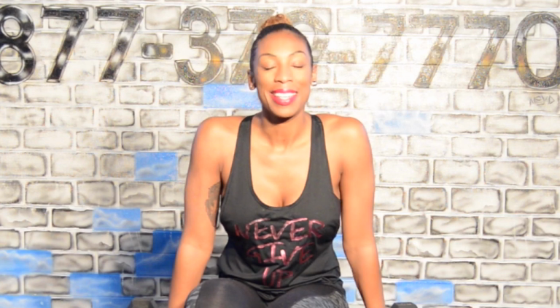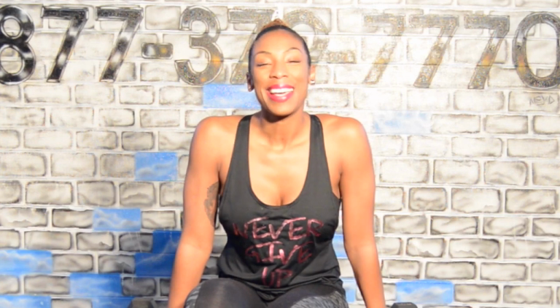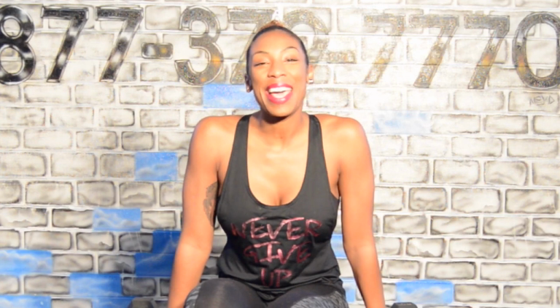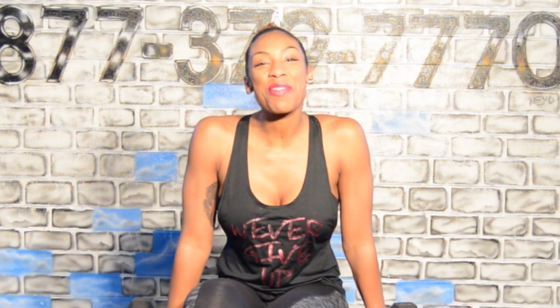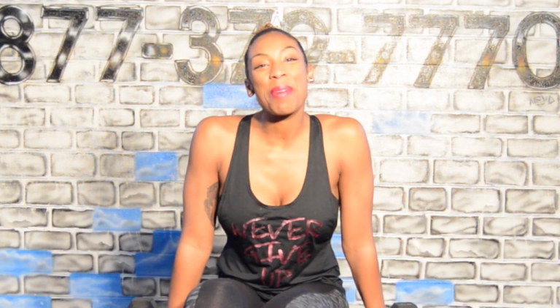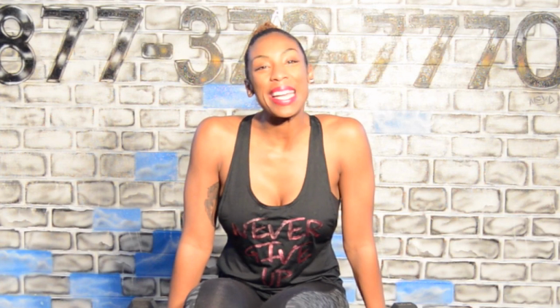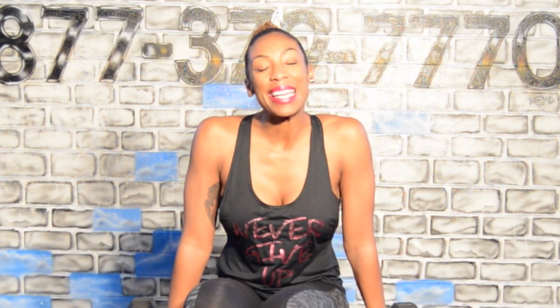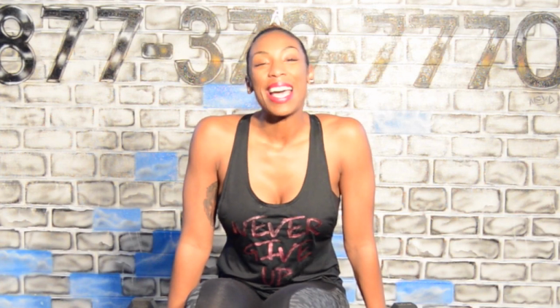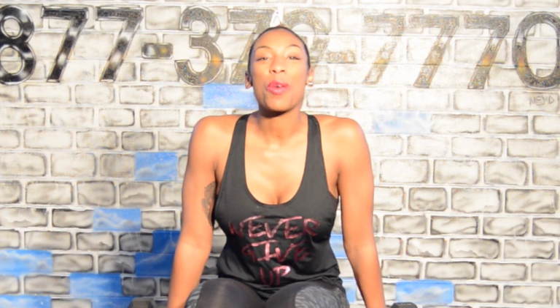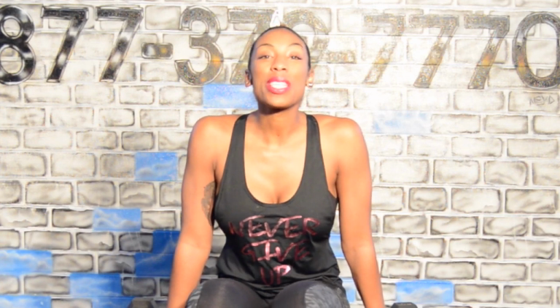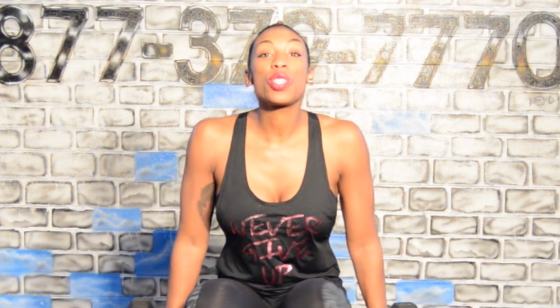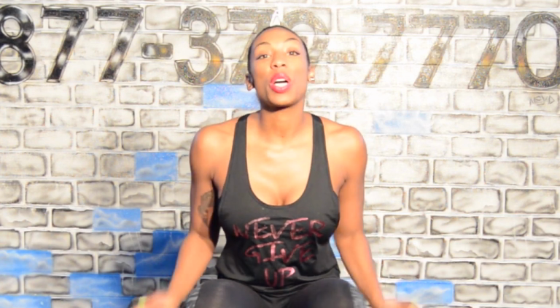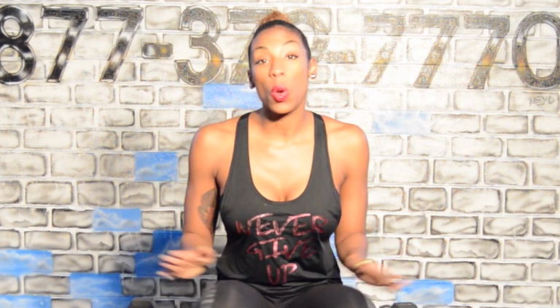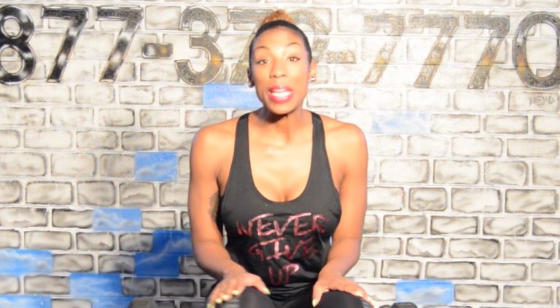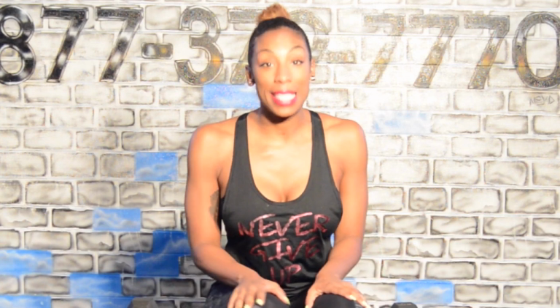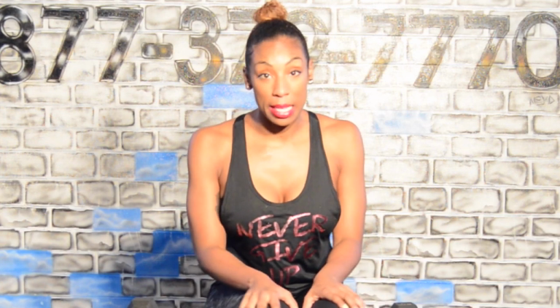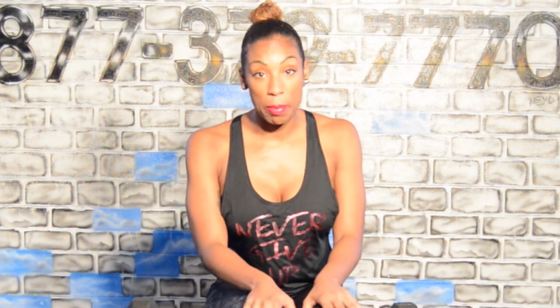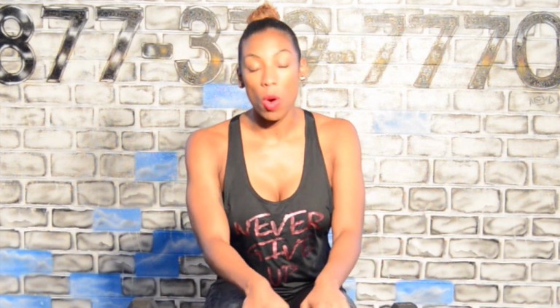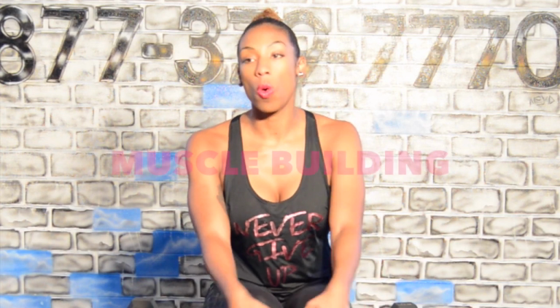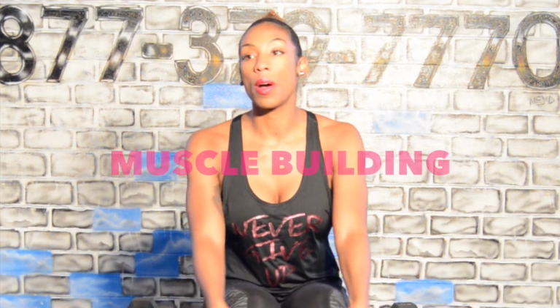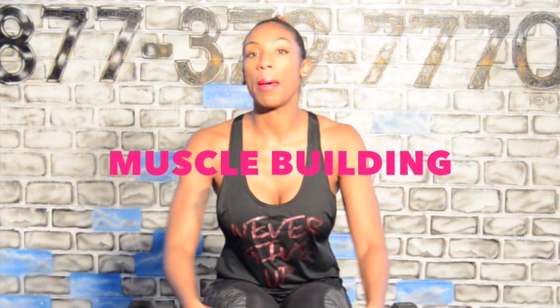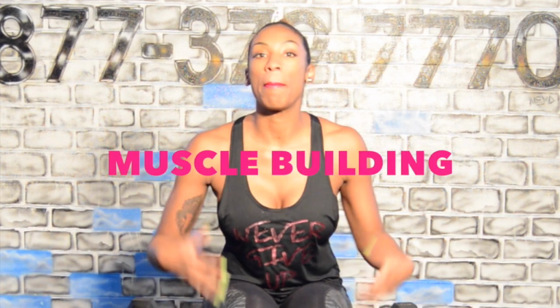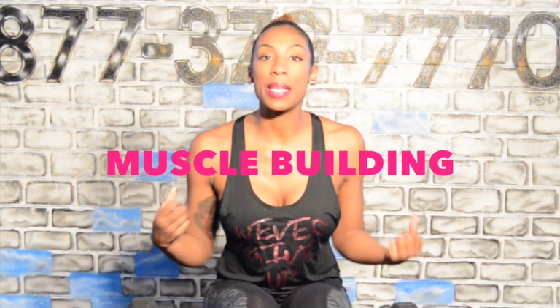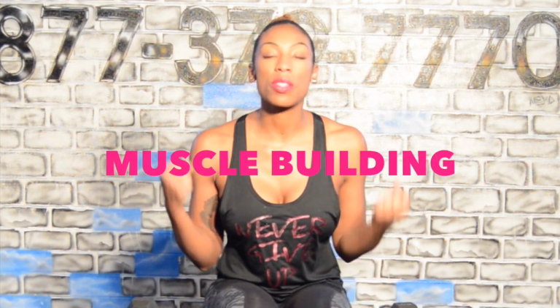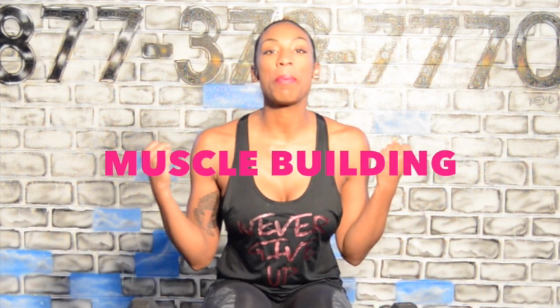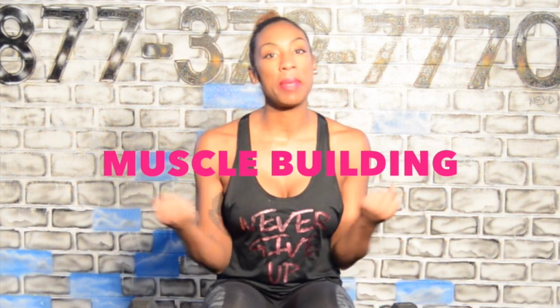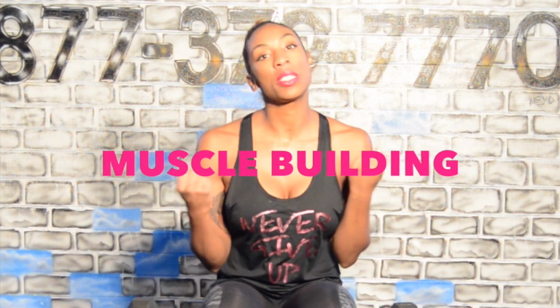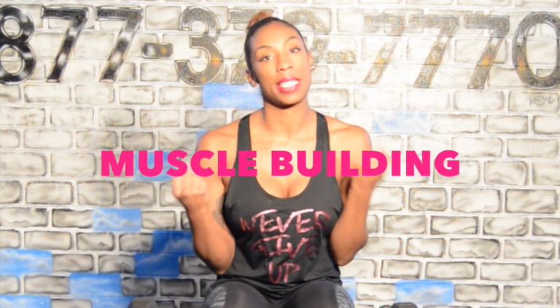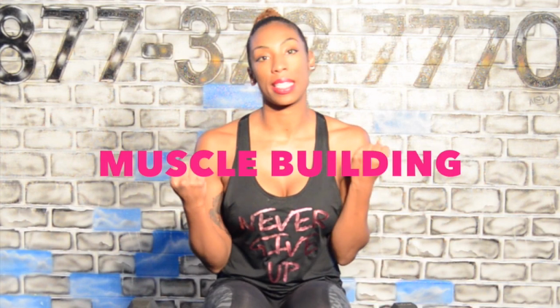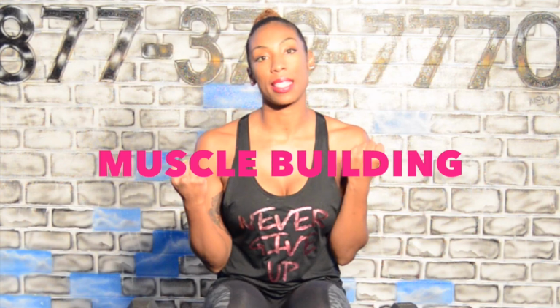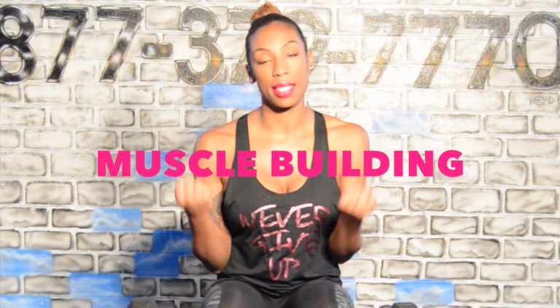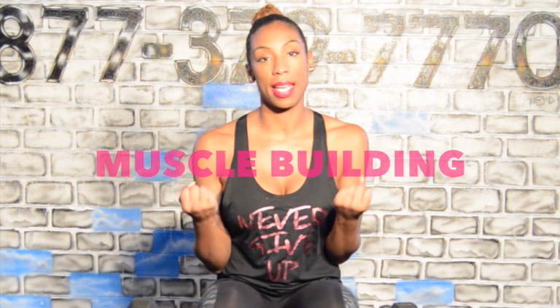Hey everybody! I wanted to do a quick tip on muscle building today.